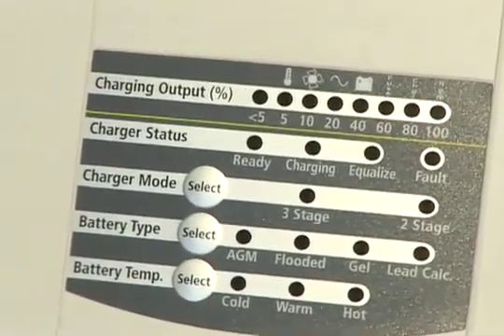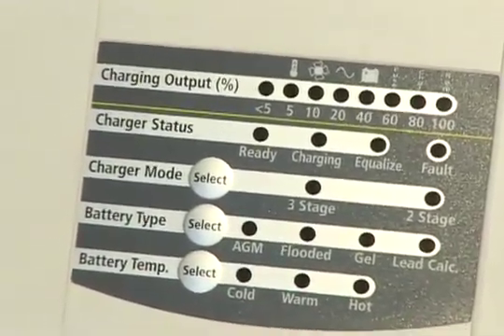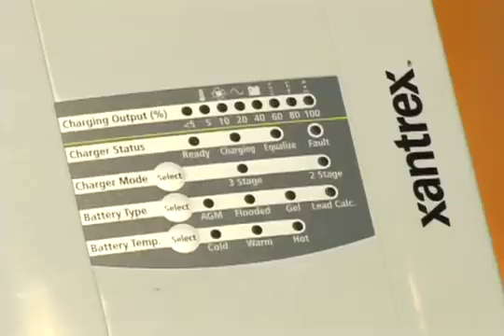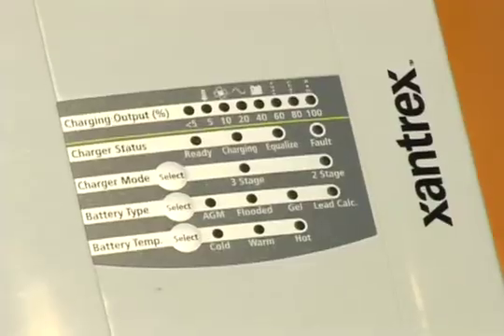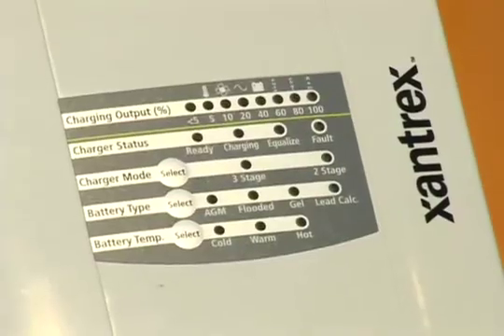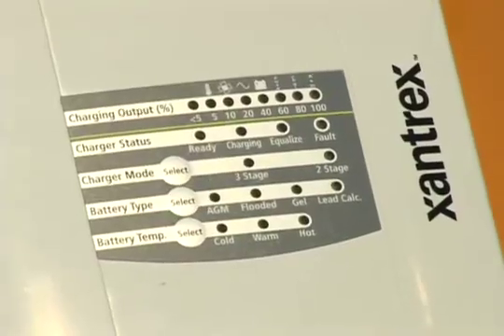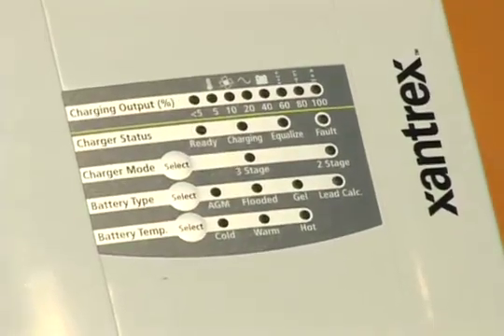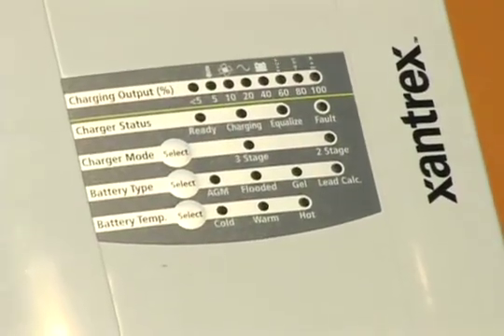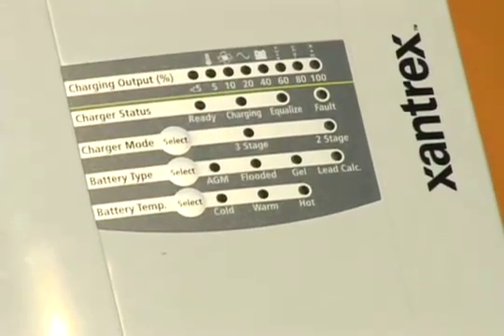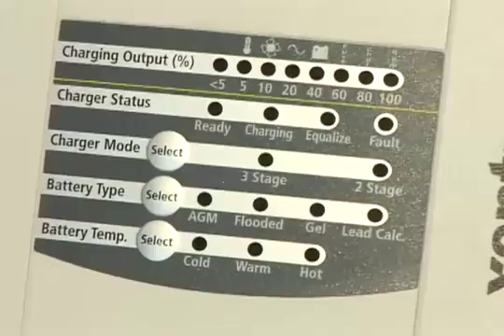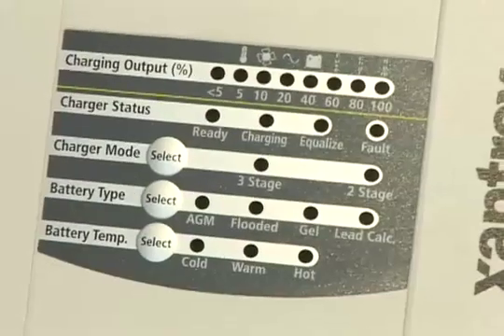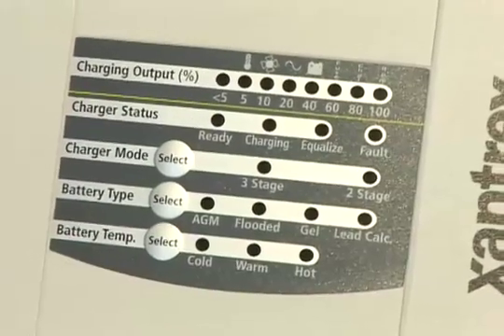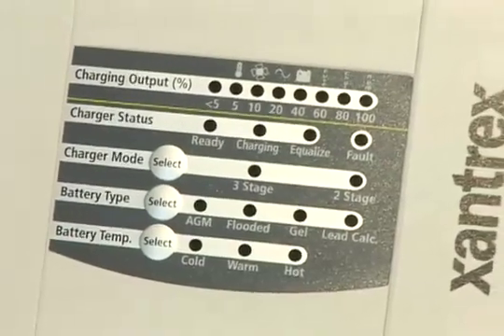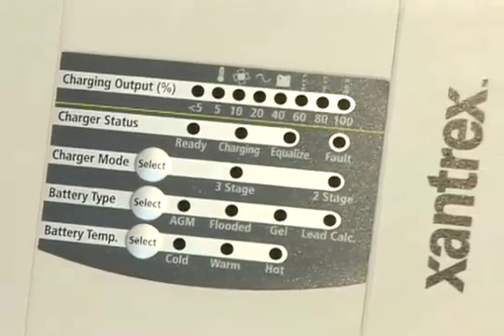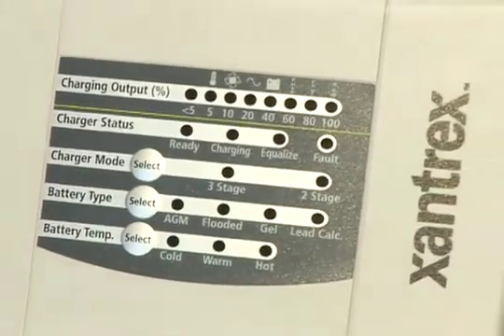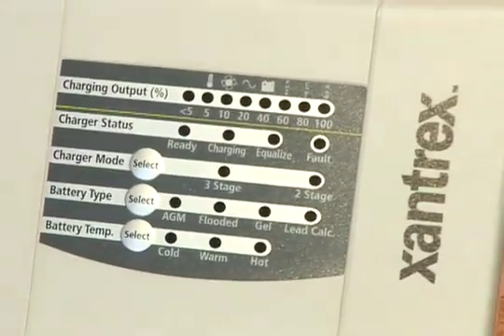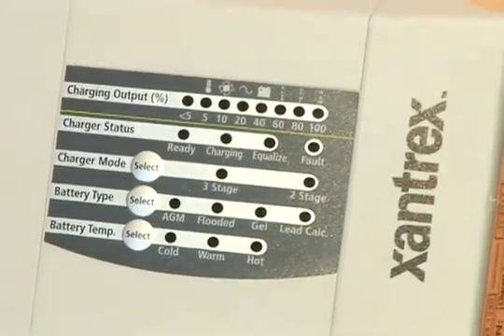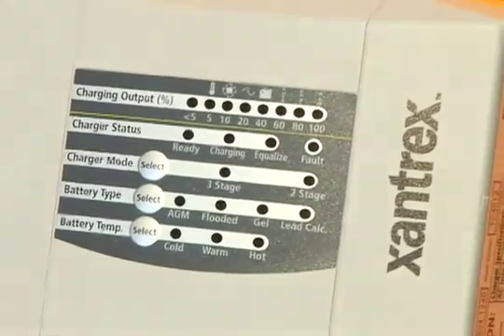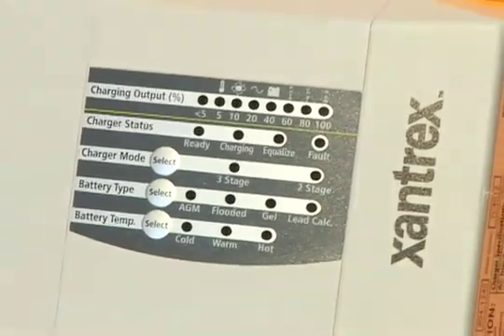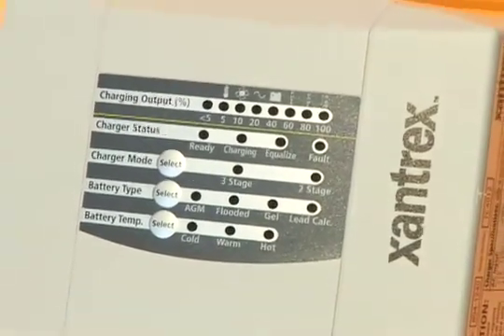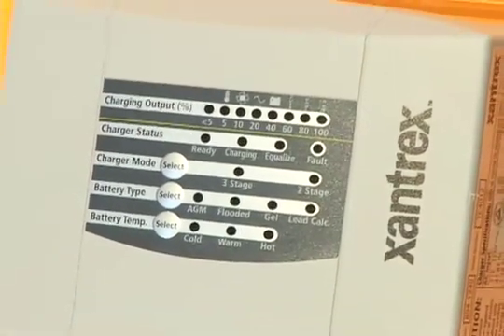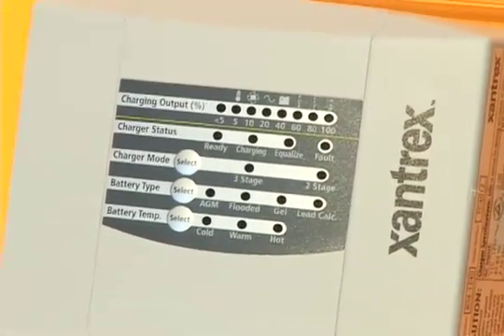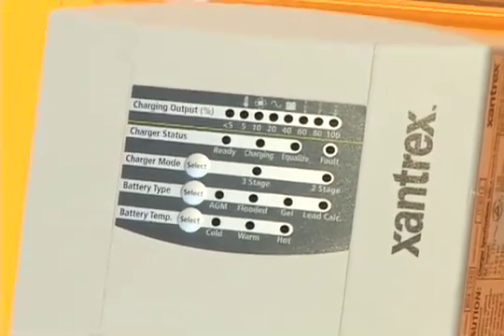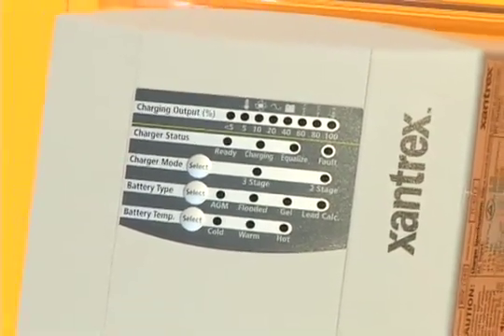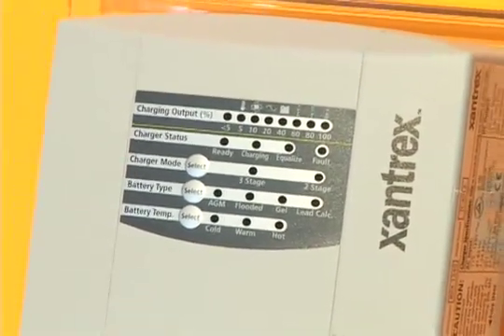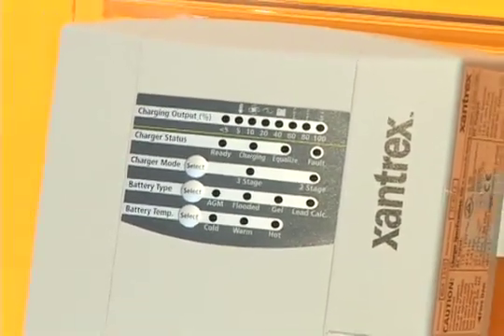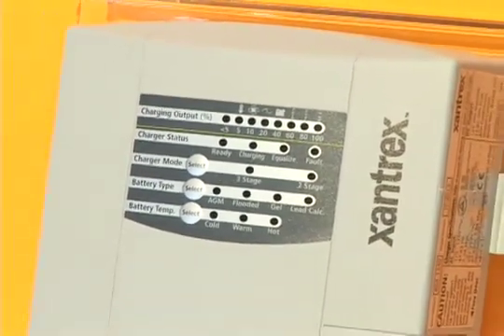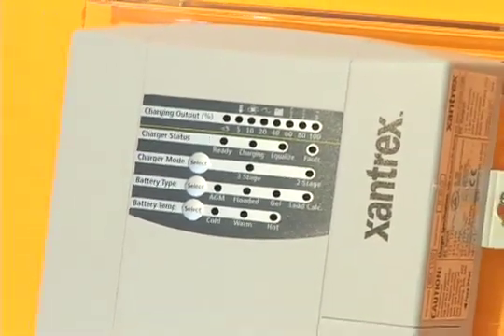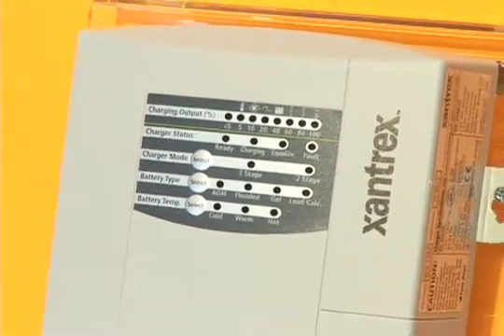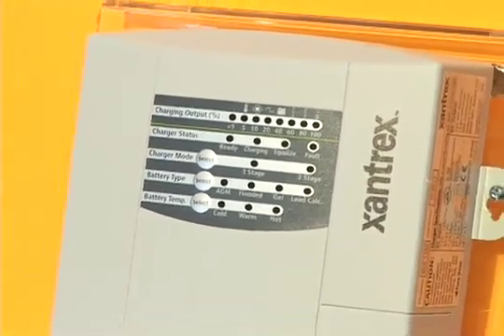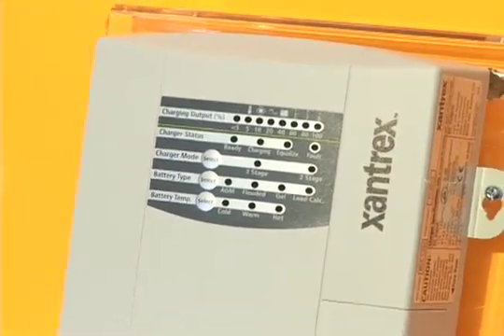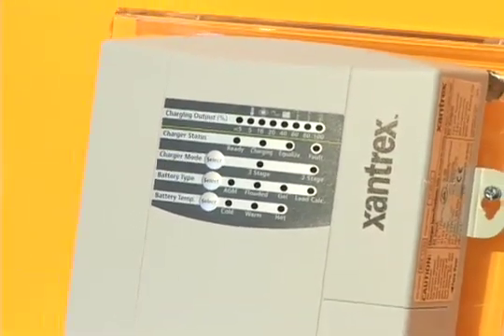The True Charge battery chargers have a comprehensive onboard display that provides information on charging output, charging status, charger mode, the type of battery, and also the battery temperature.